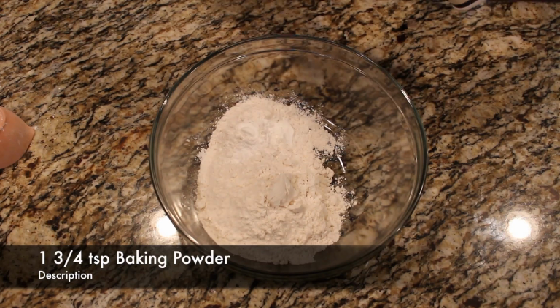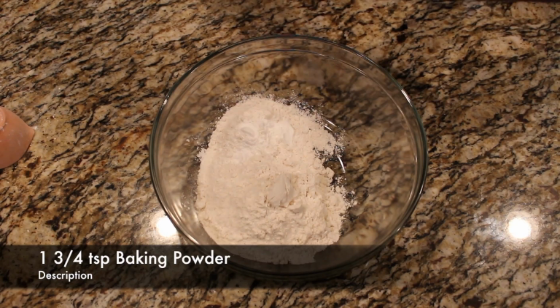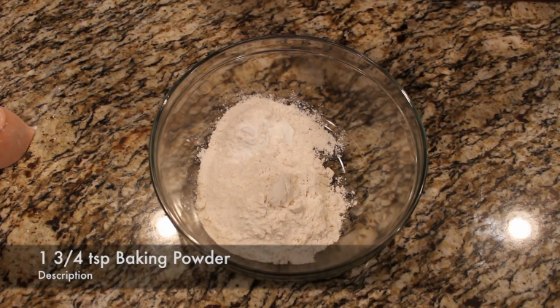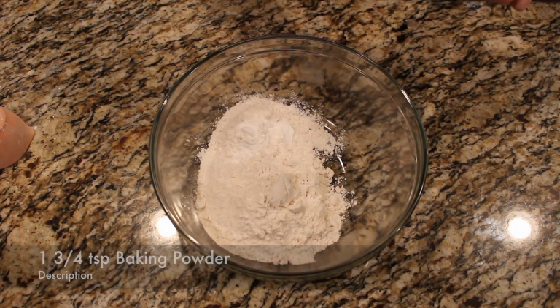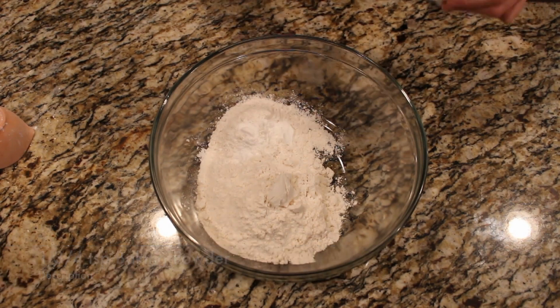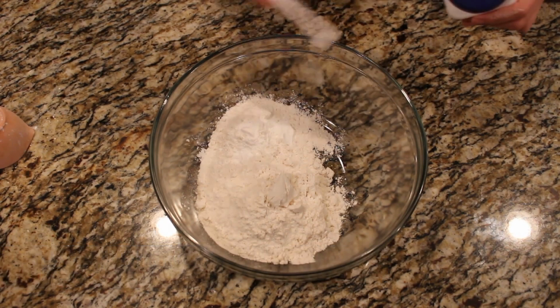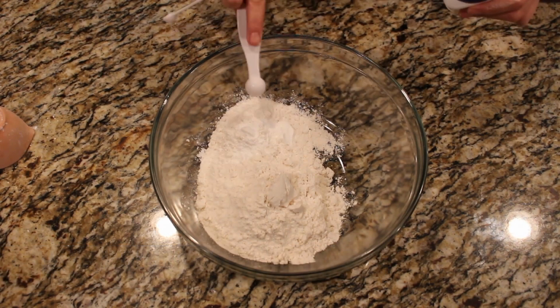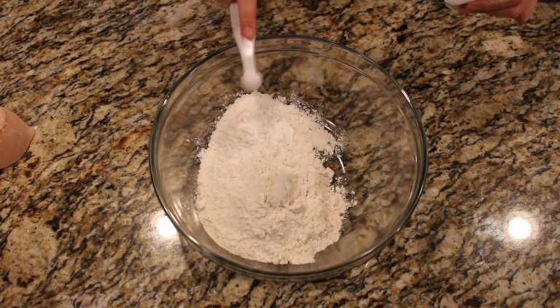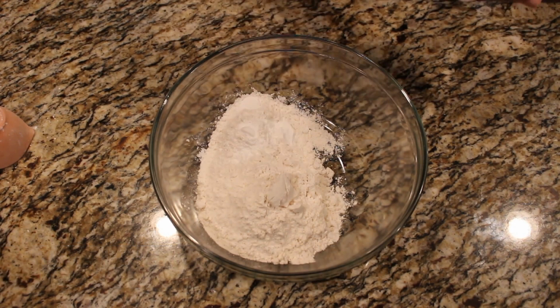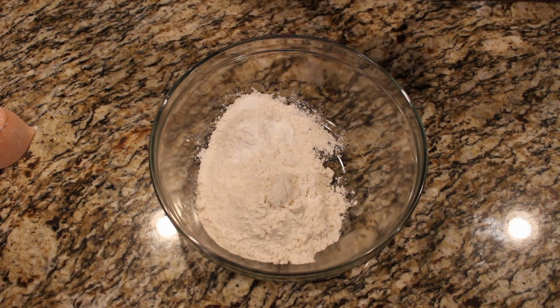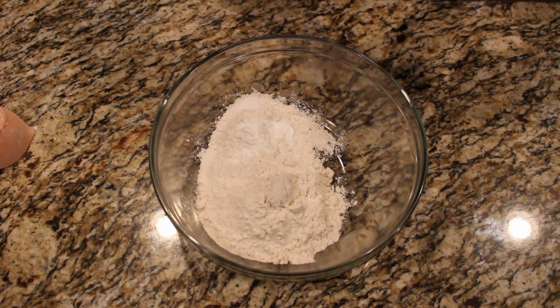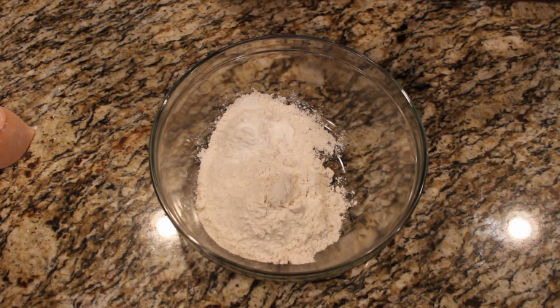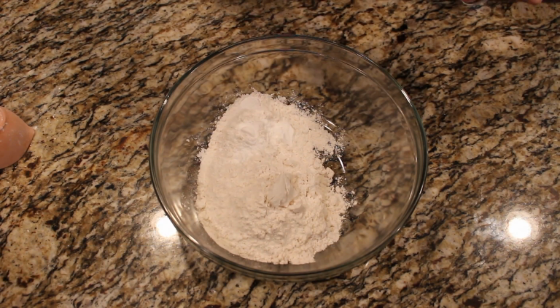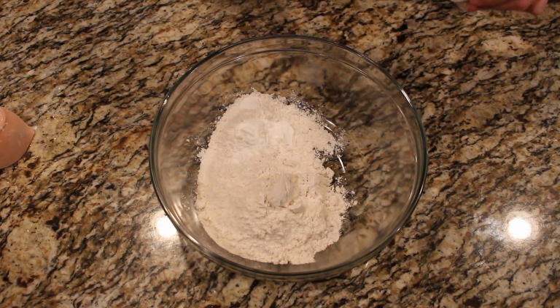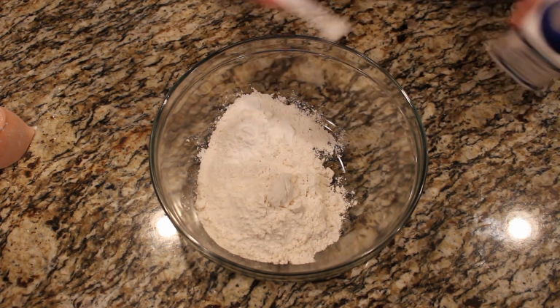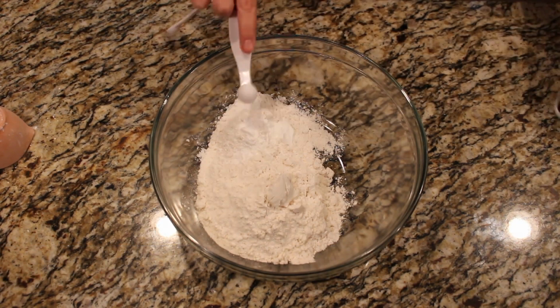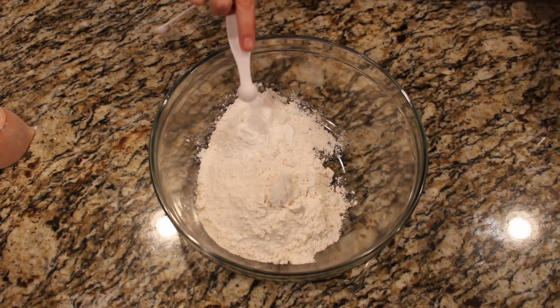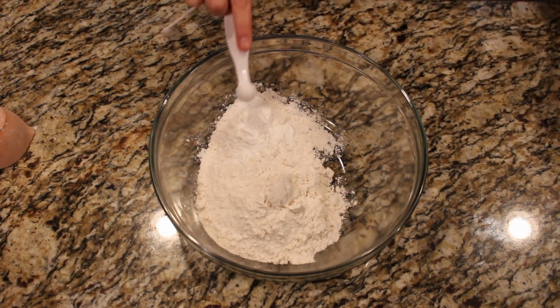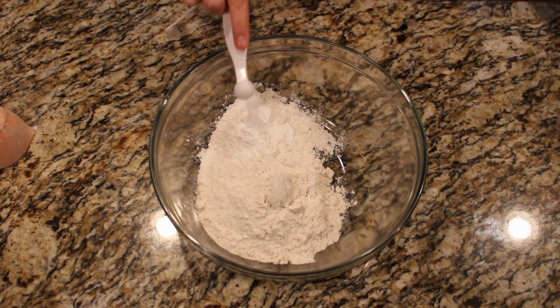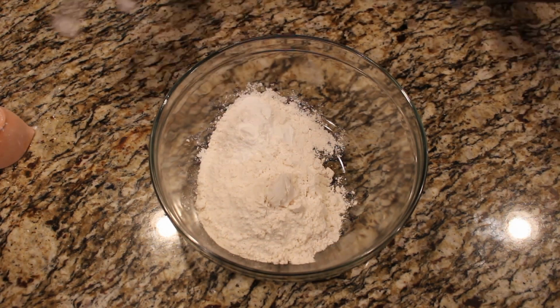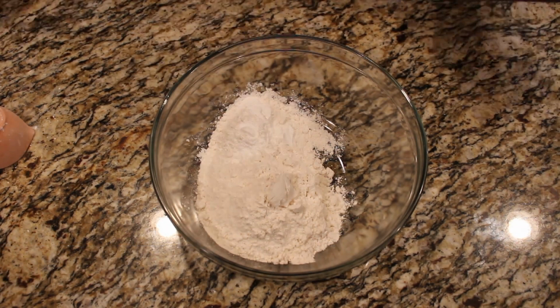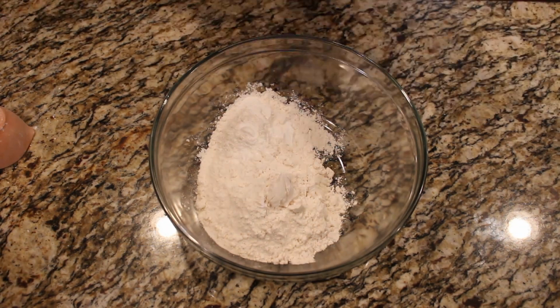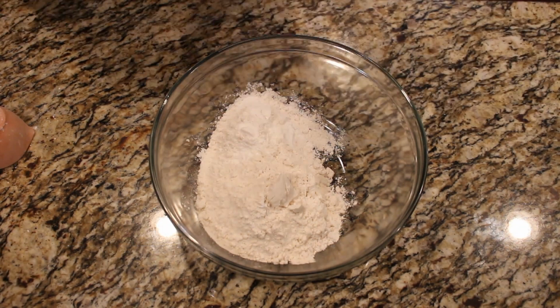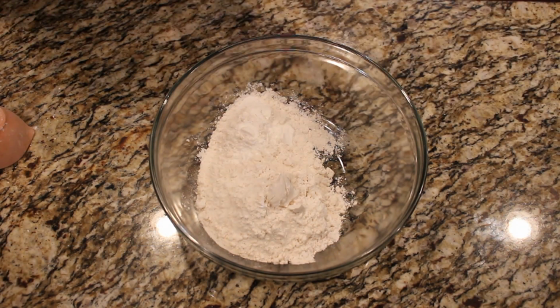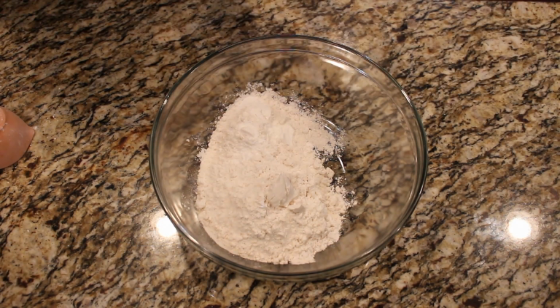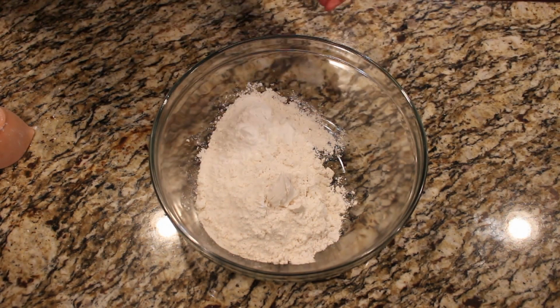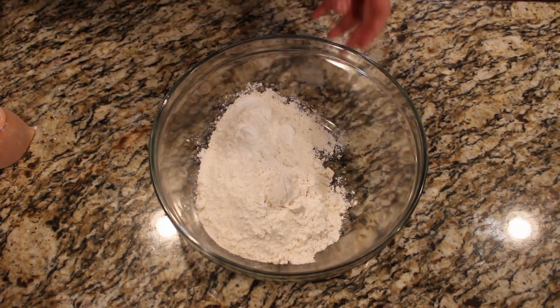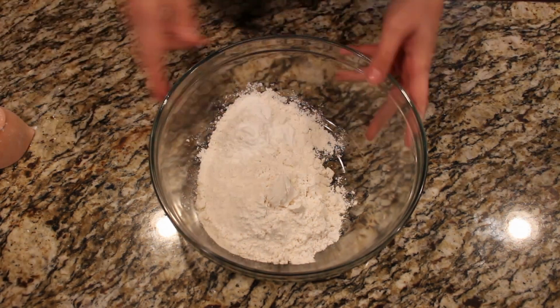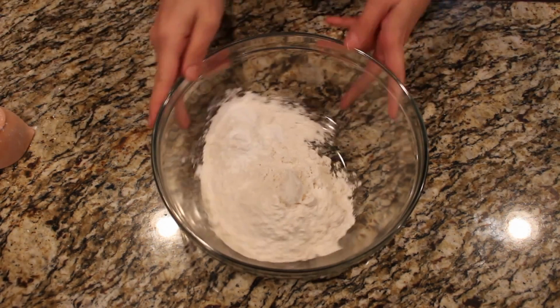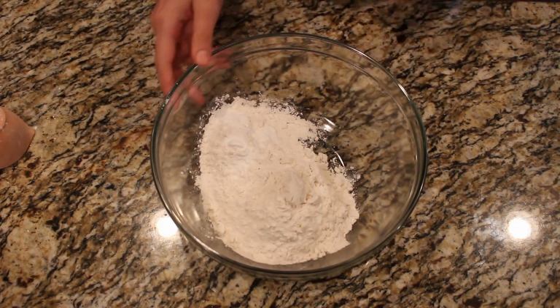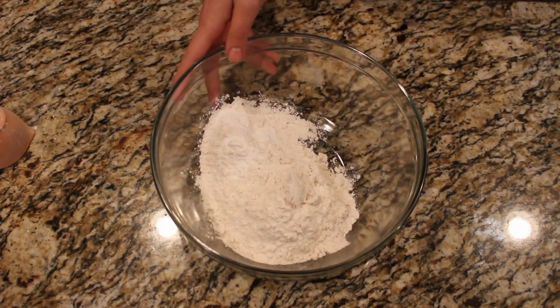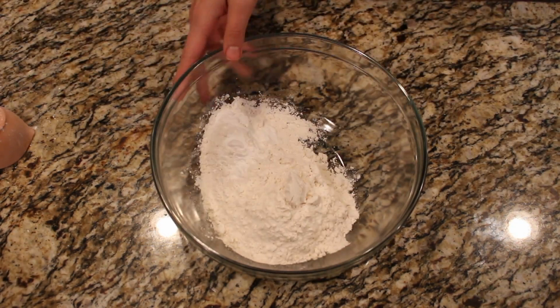Make sure it's a teaspoon — I've mixed up sometimes and done tablespoons instead of teaspoons and things get weird when you bake.